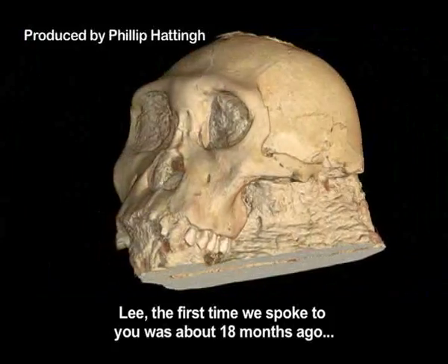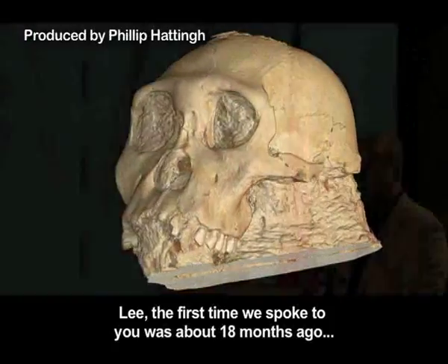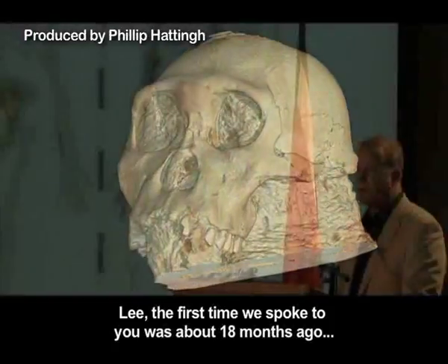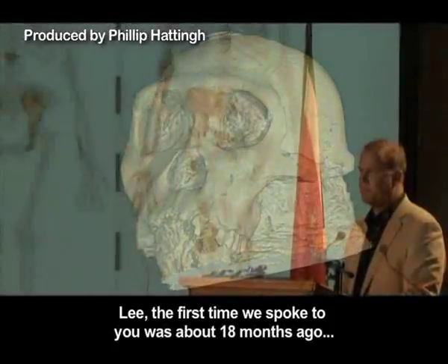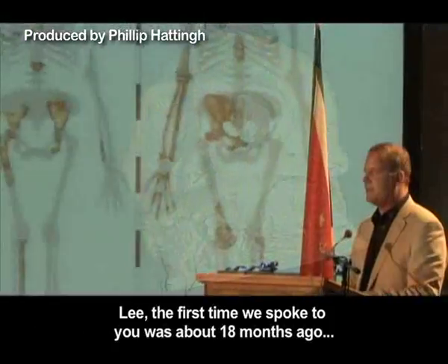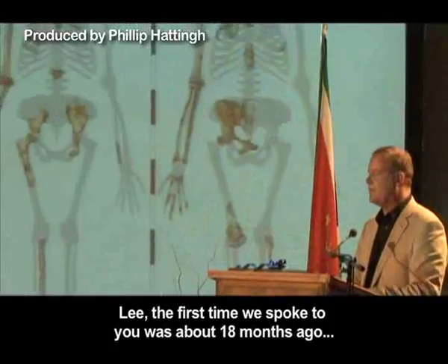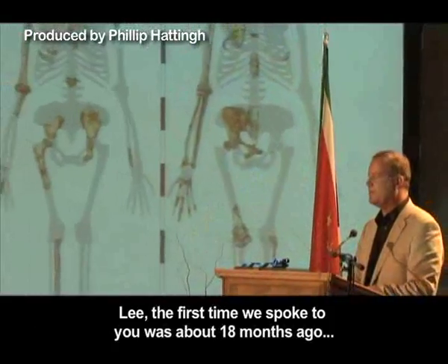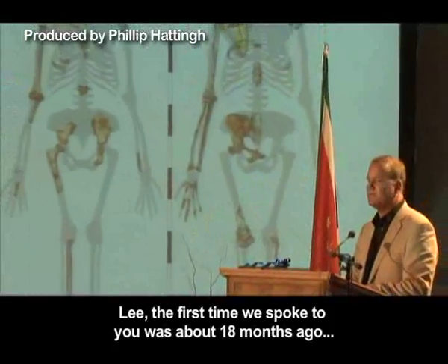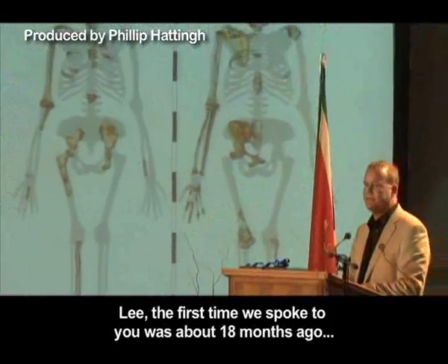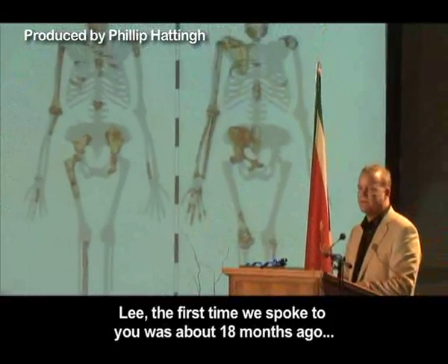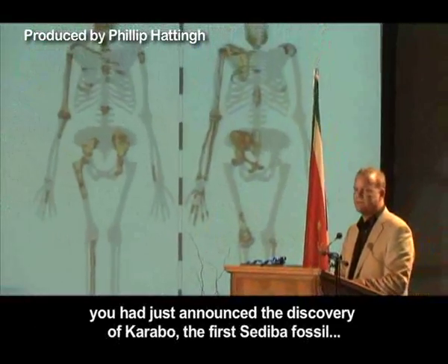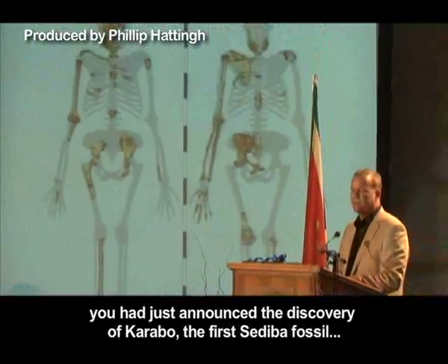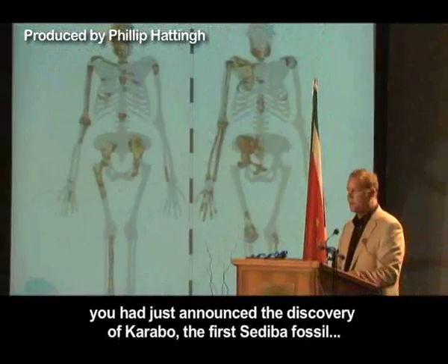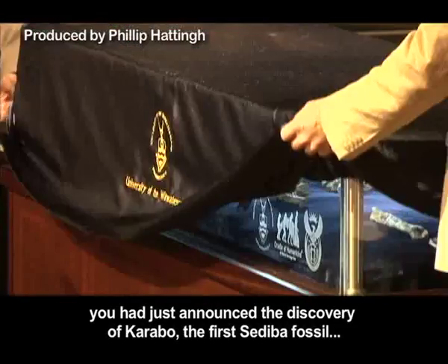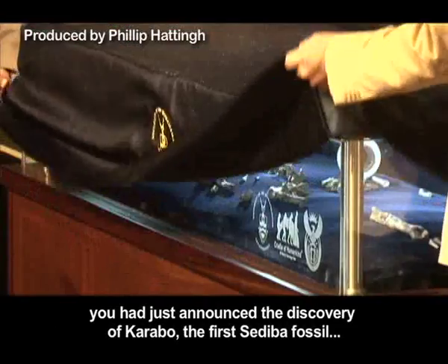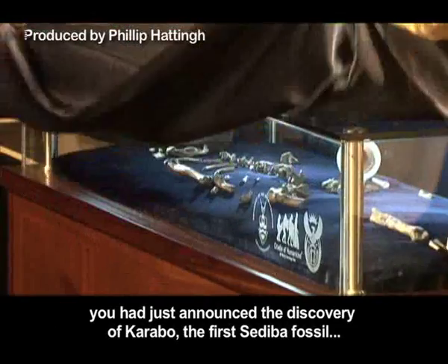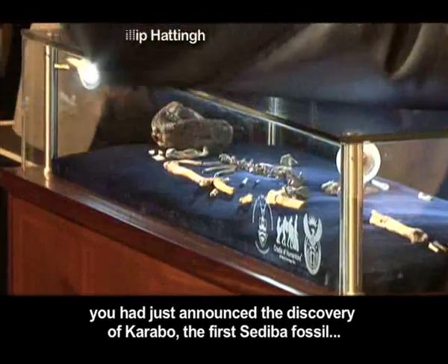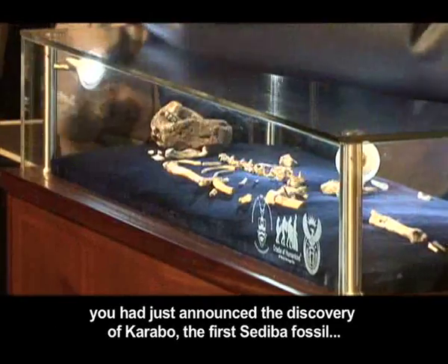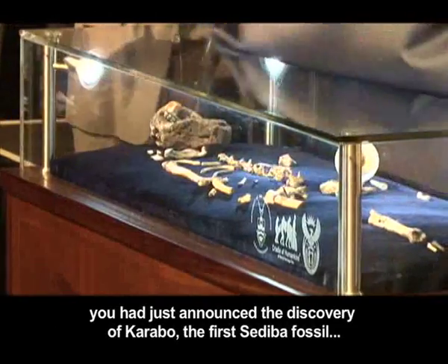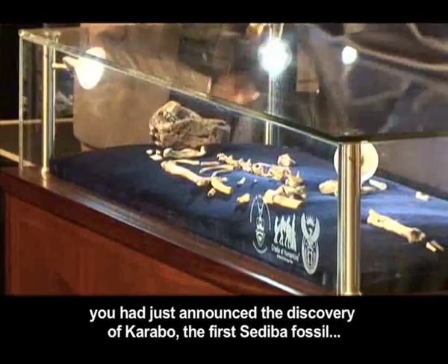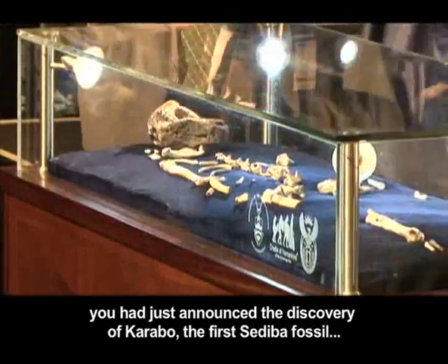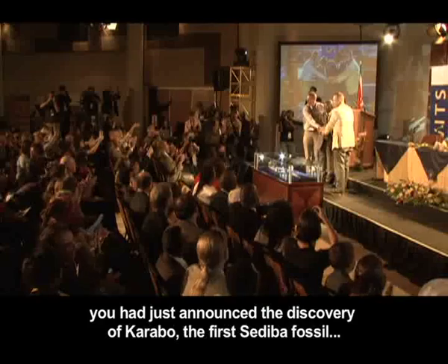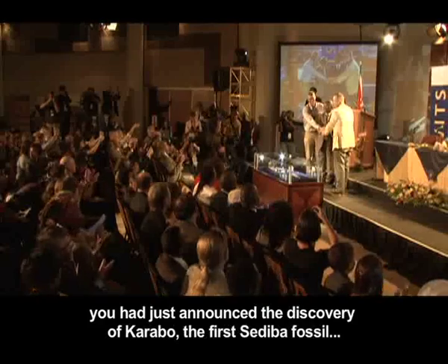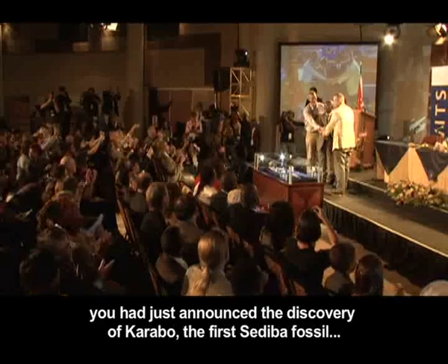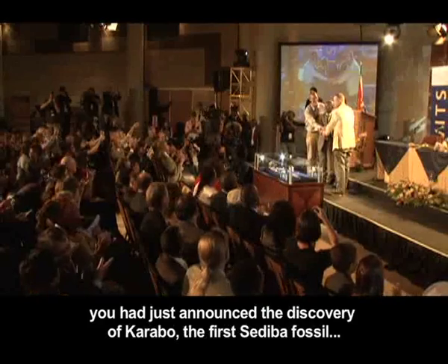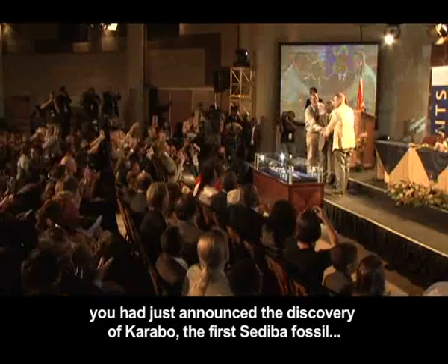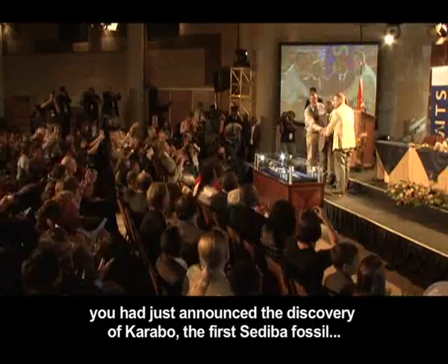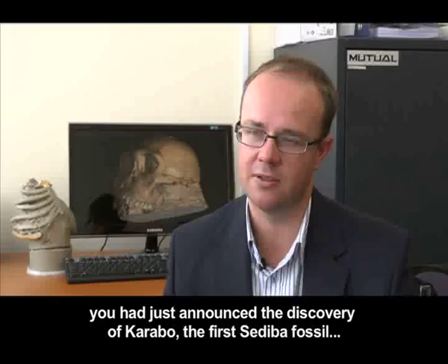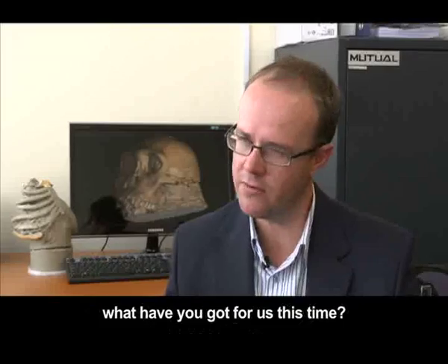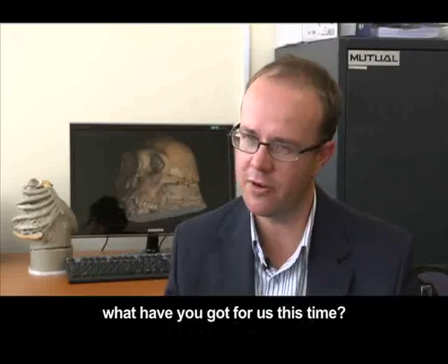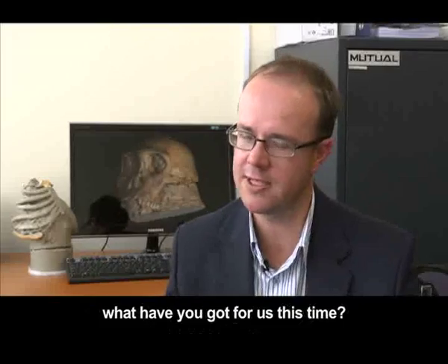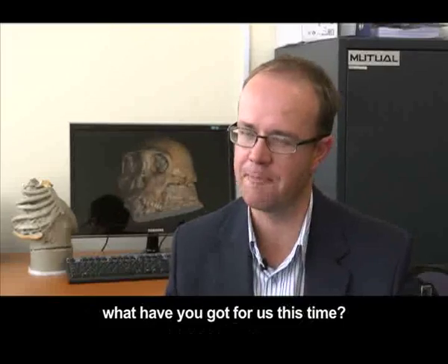Lee, the first time we spoke to you was about 18 months ago. You had just announced the discovery of Karabo, the first sediba fossil. What have you got for us this time?